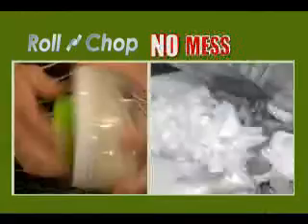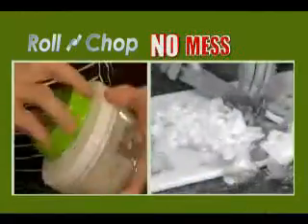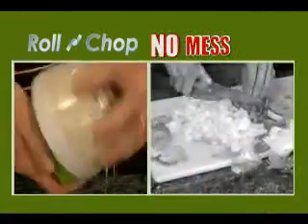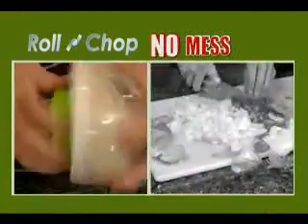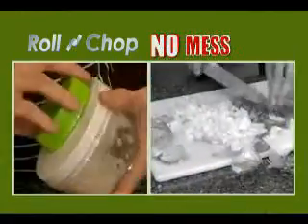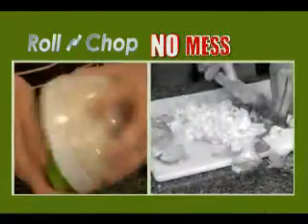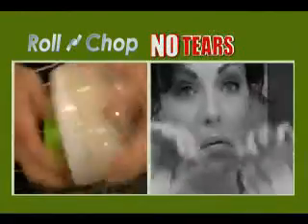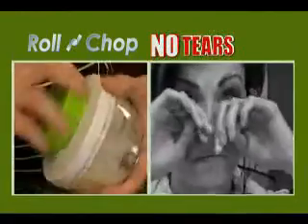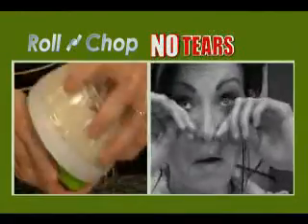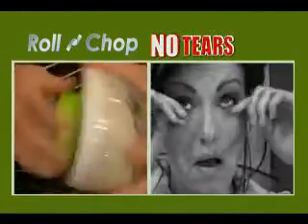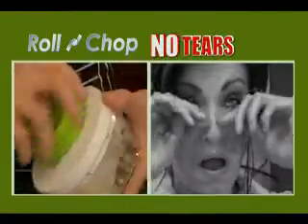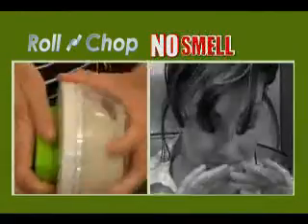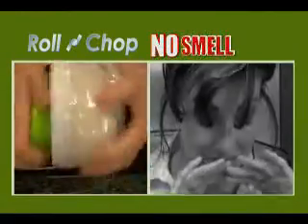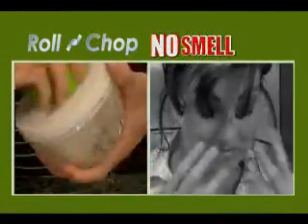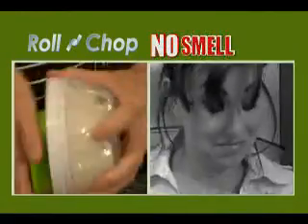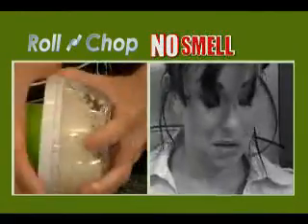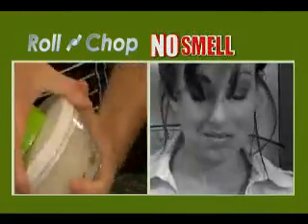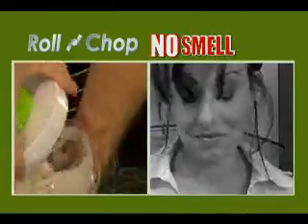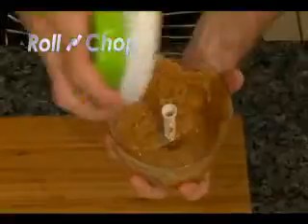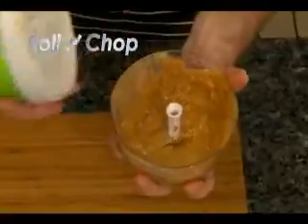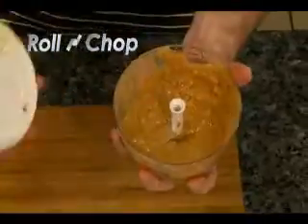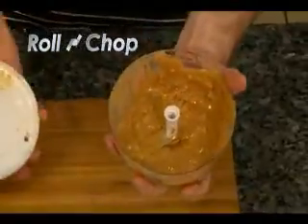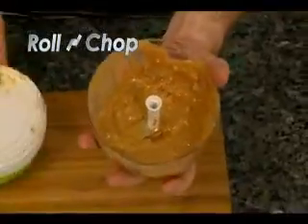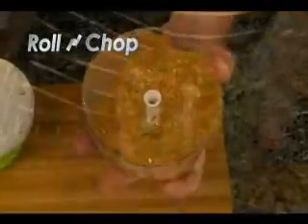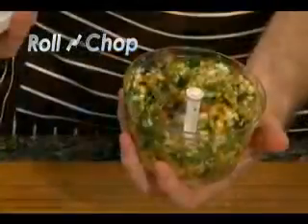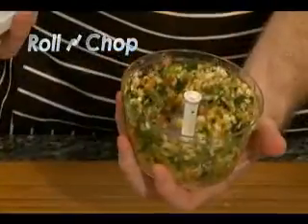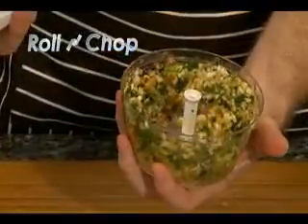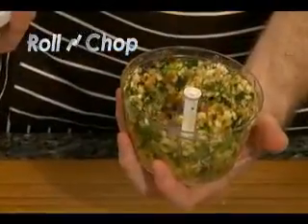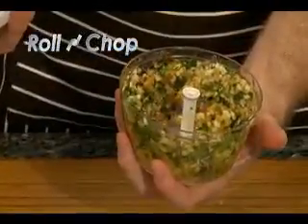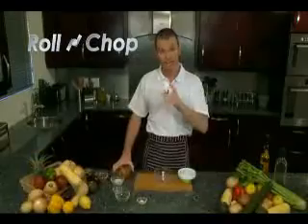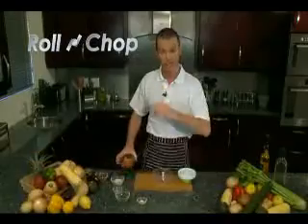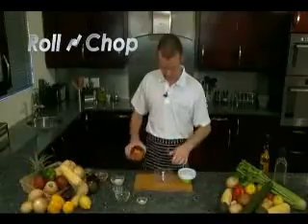No mess or stress, no tears from peels, and no smell at all. Just perfectly chopped pieces every time. Just watch.